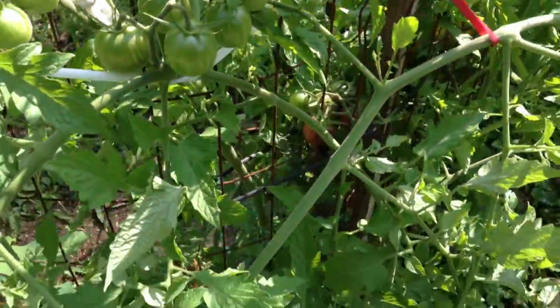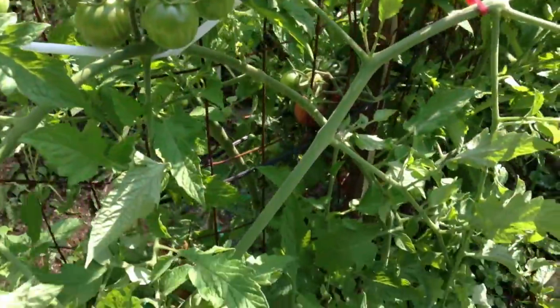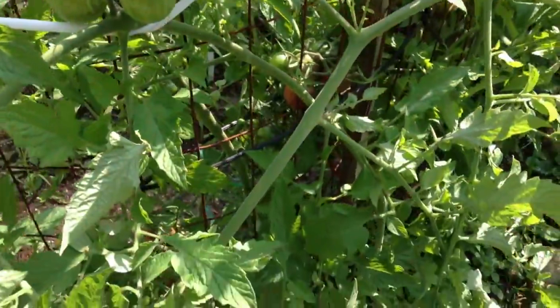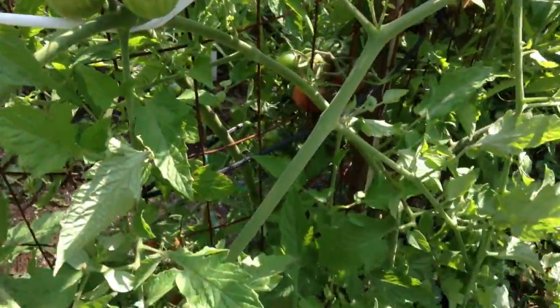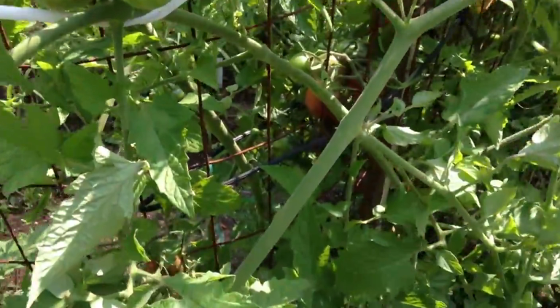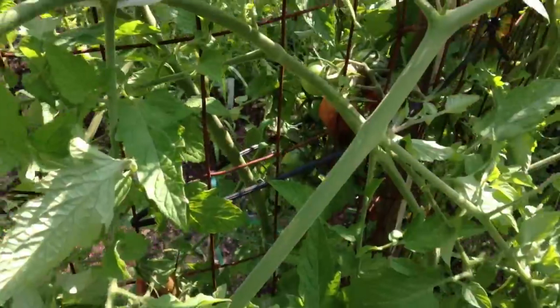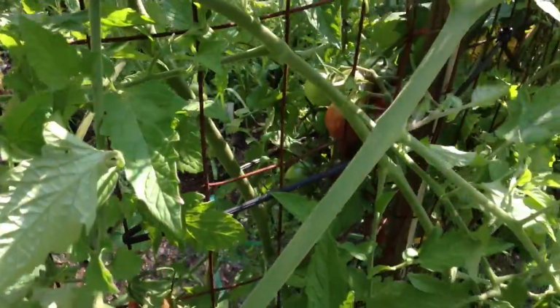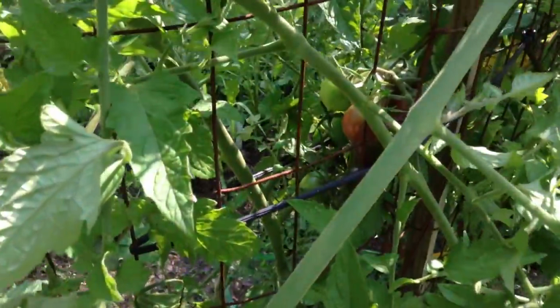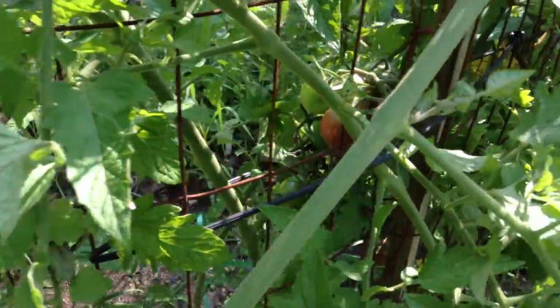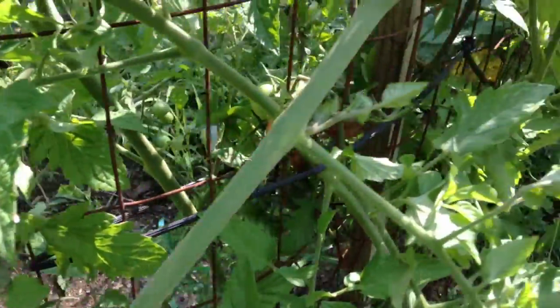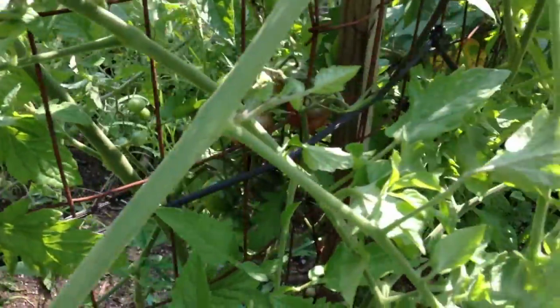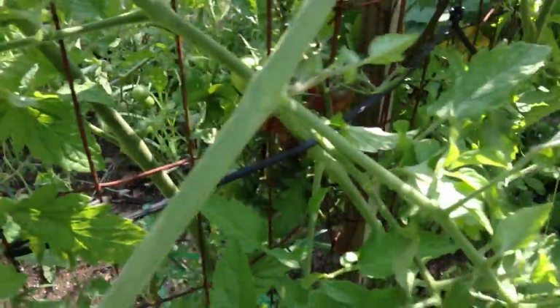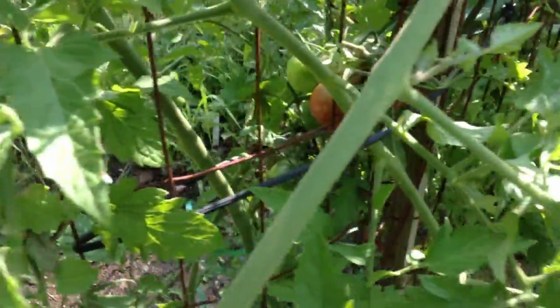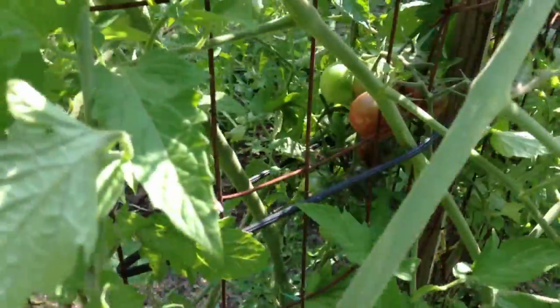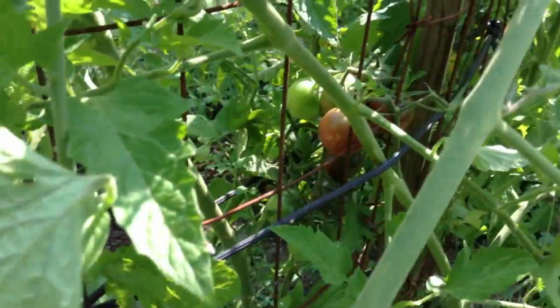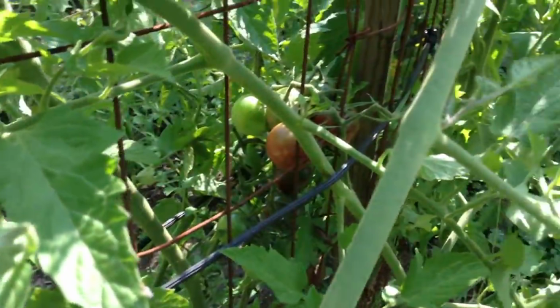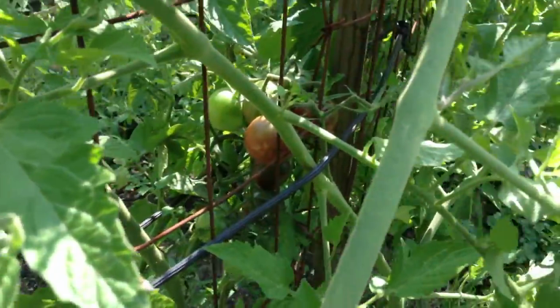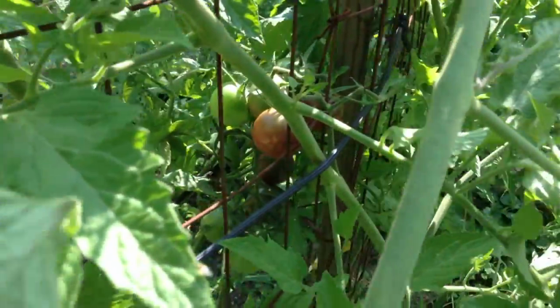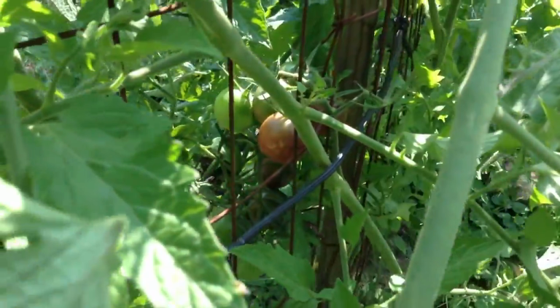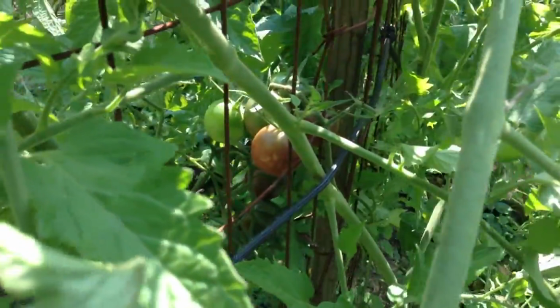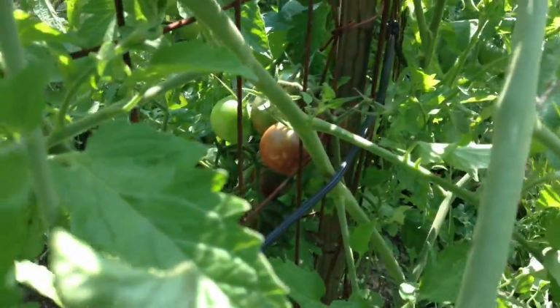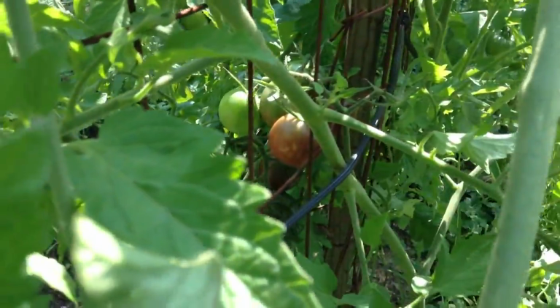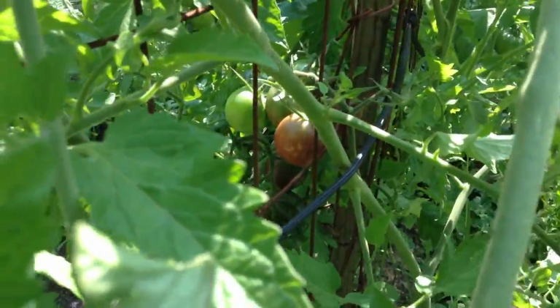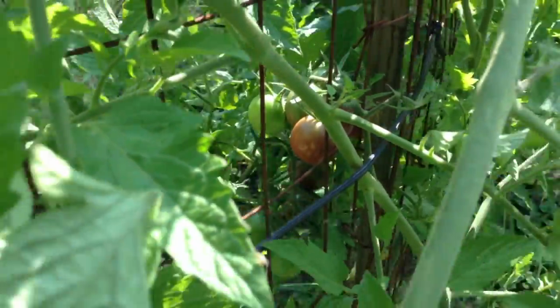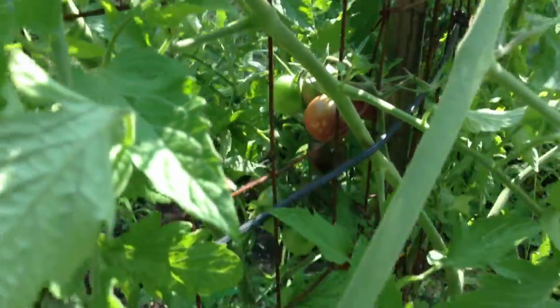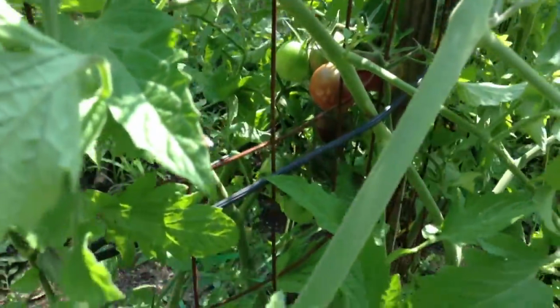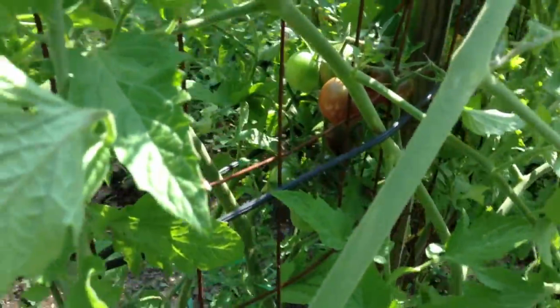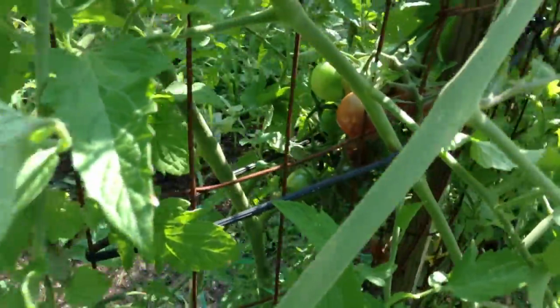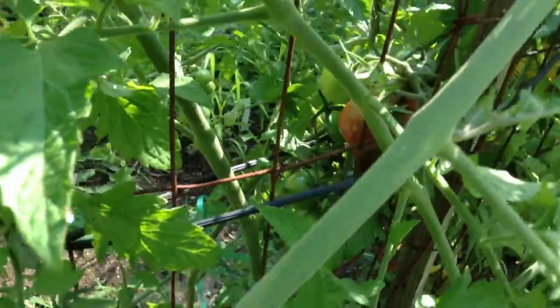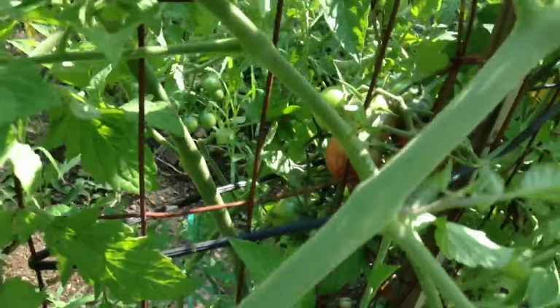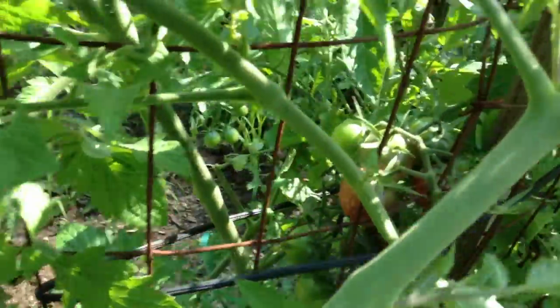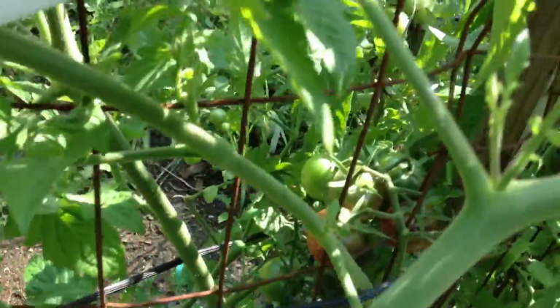Here's another chocolate cherry down there, if you can see it. Beautiful. The vine is awesome.